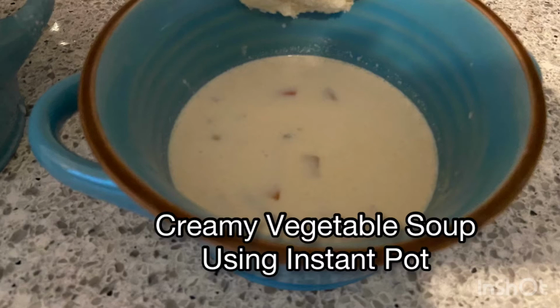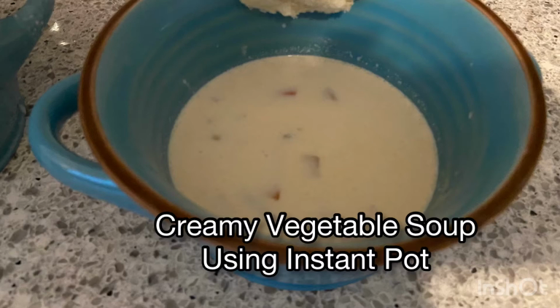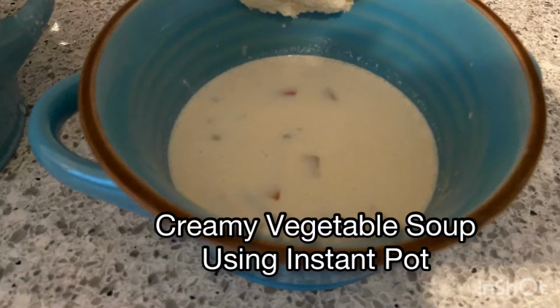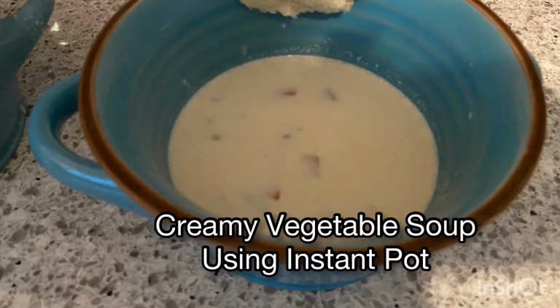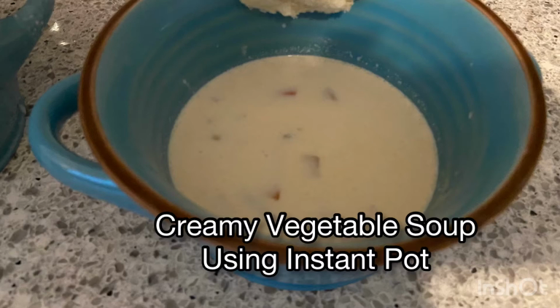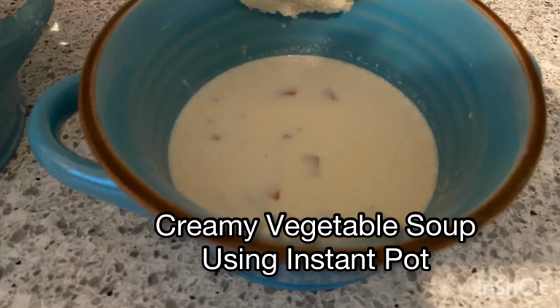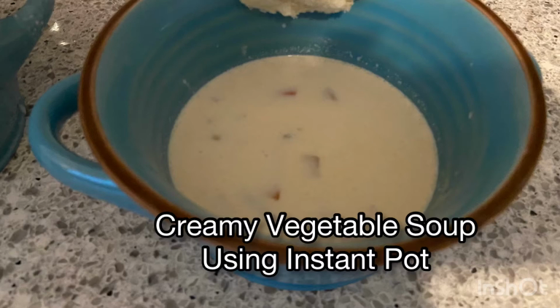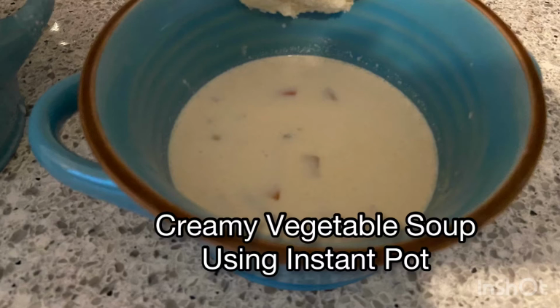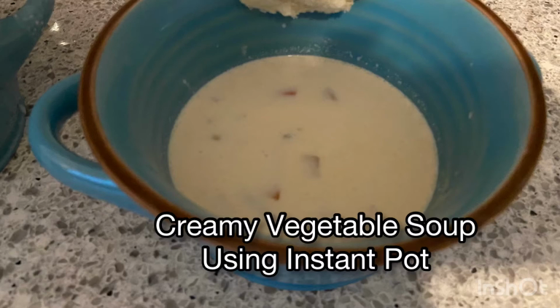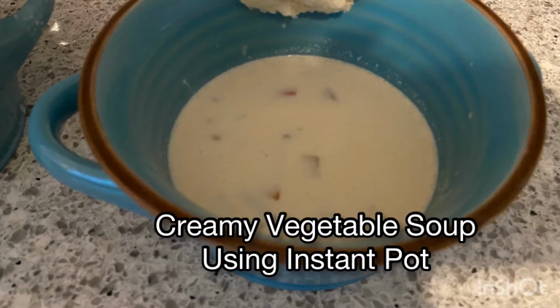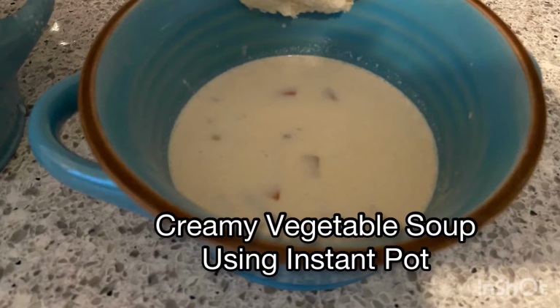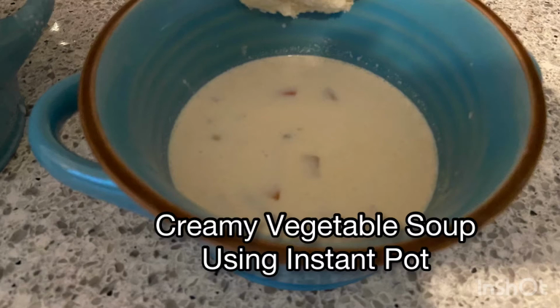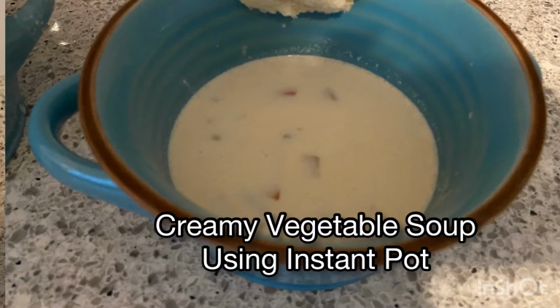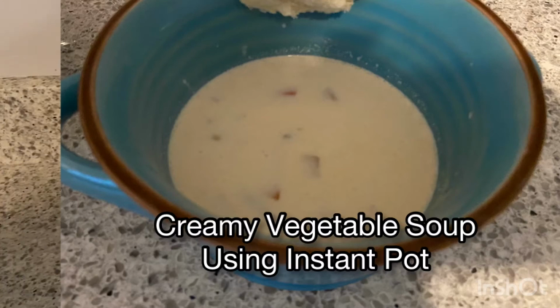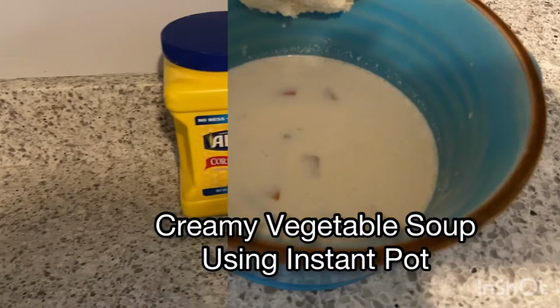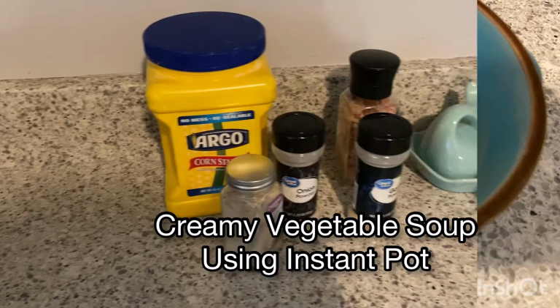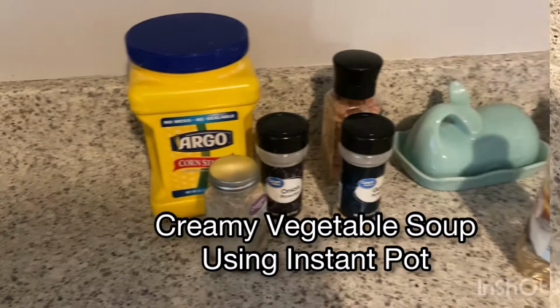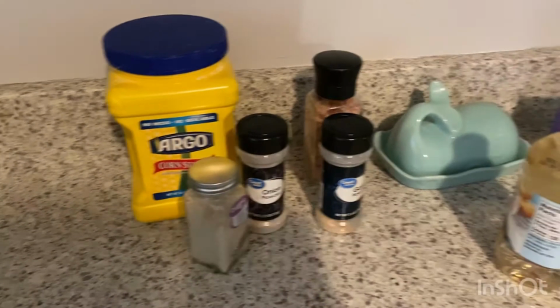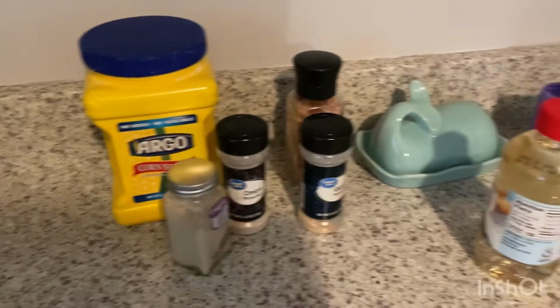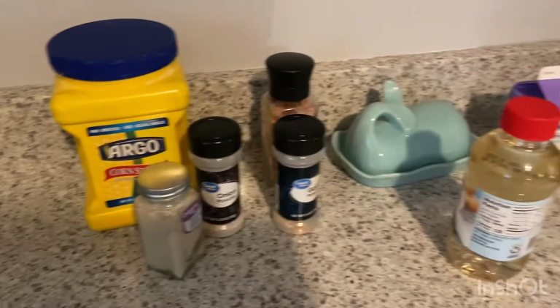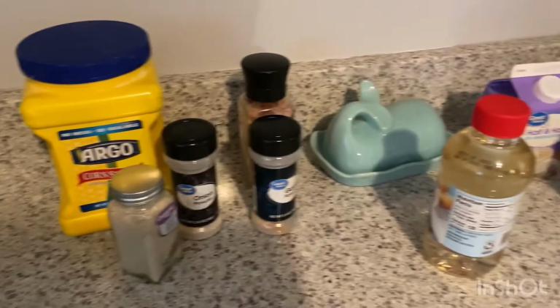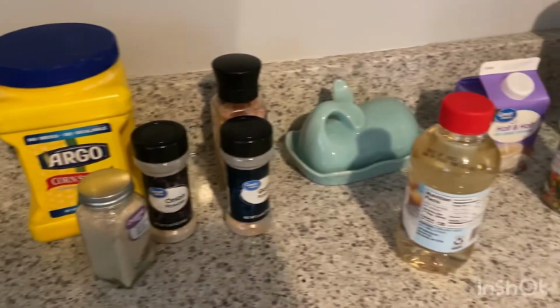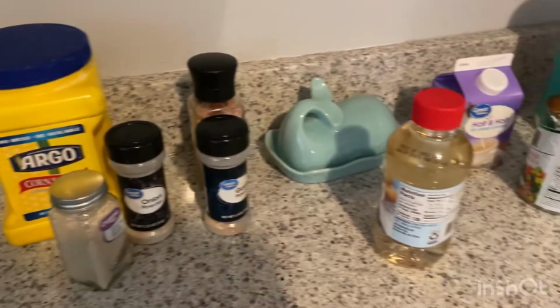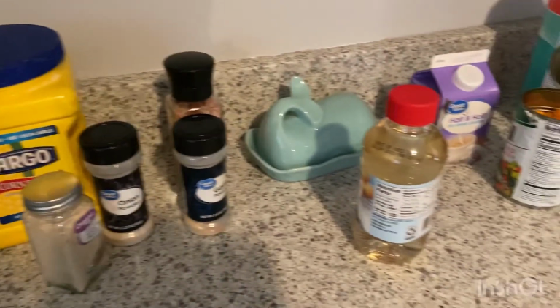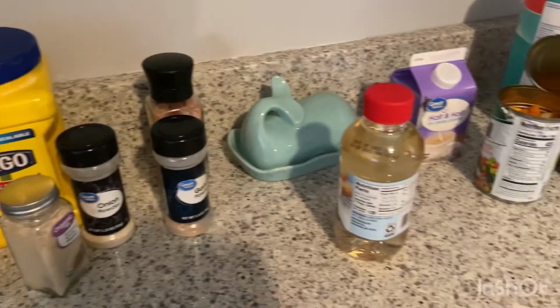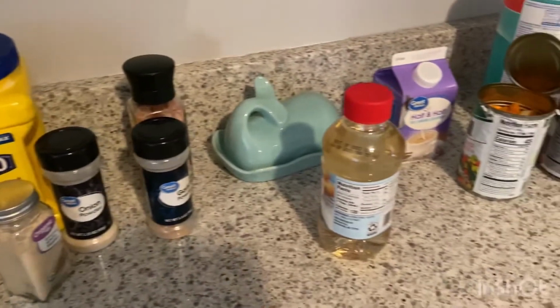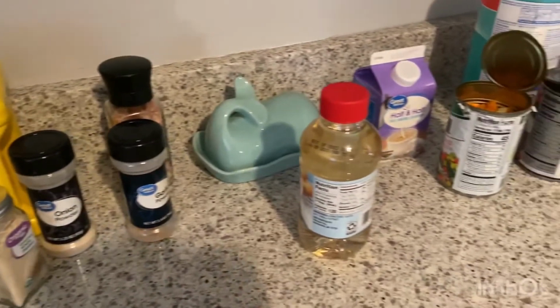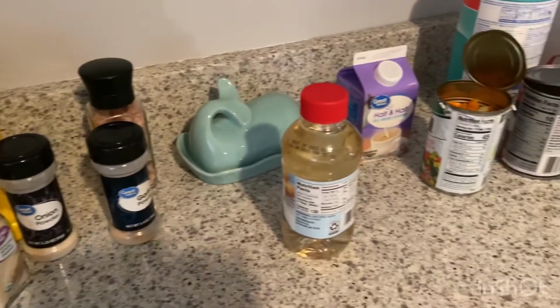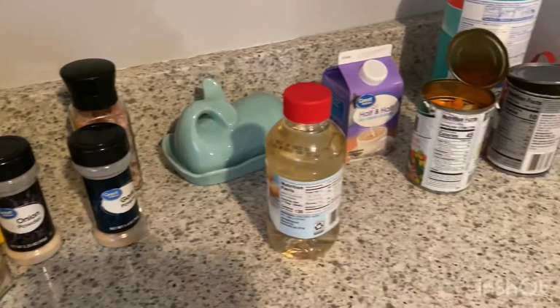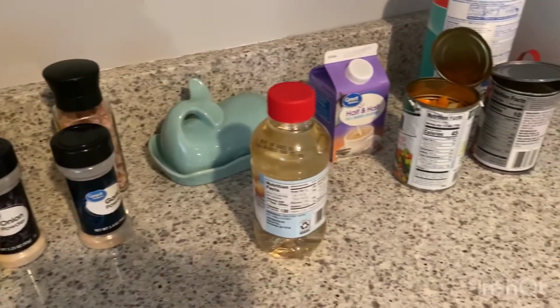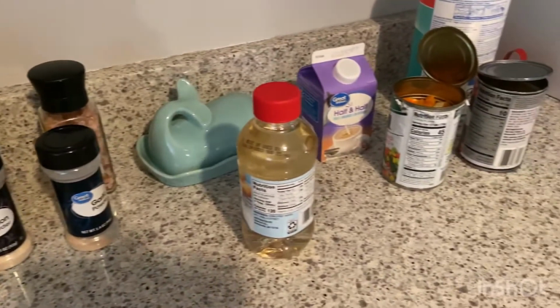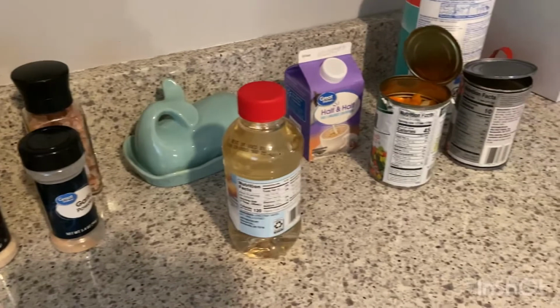Hi everybody, welcome back to NJE Life. Today we're going to make creamy vegetable soup using an Instapot.